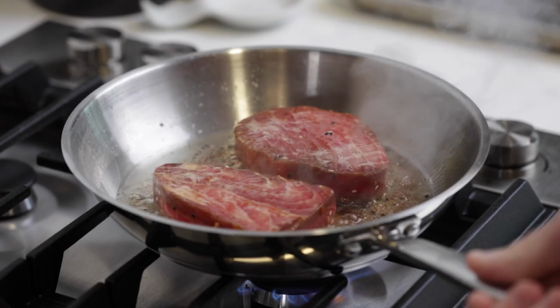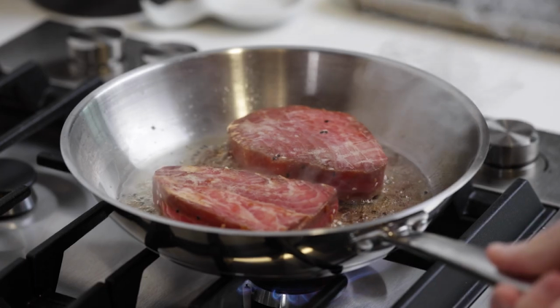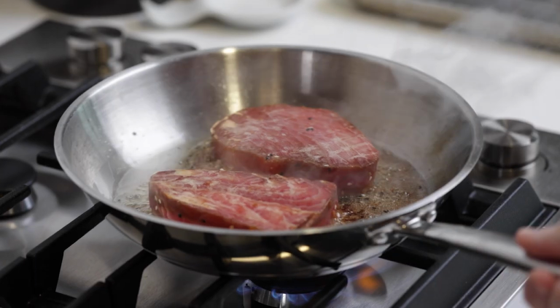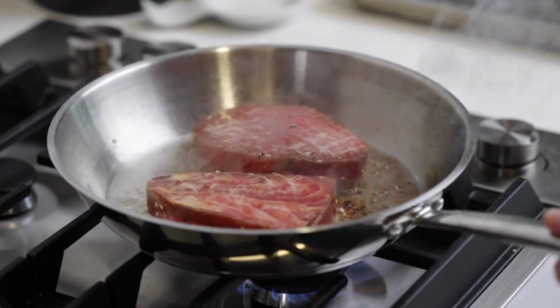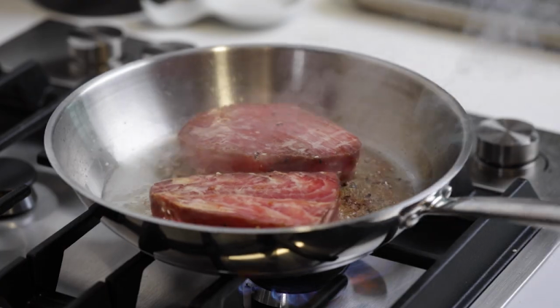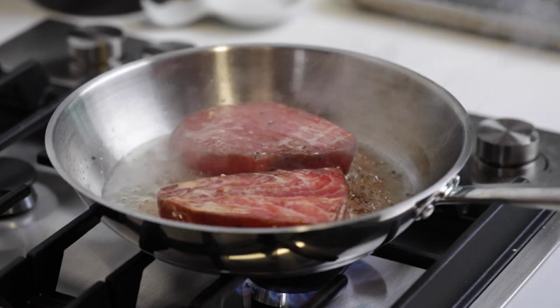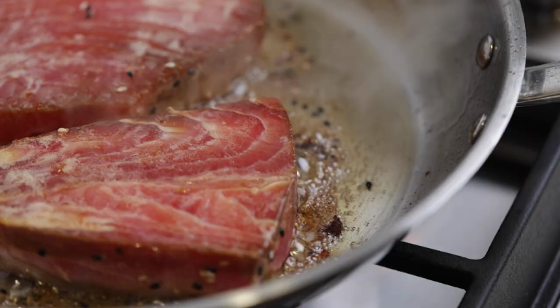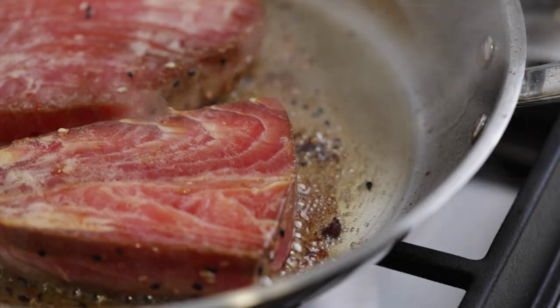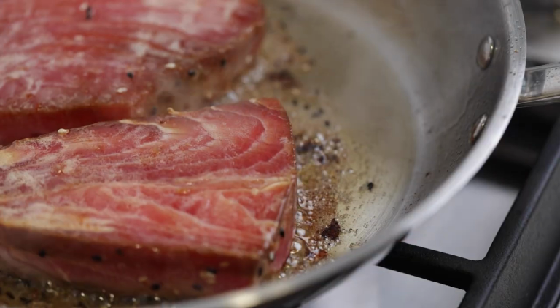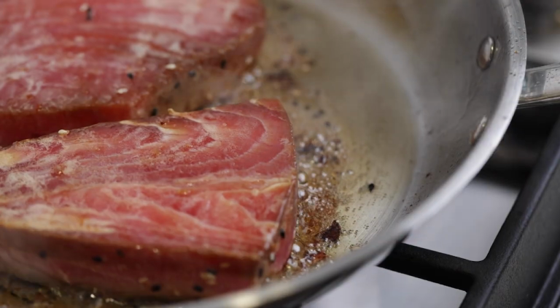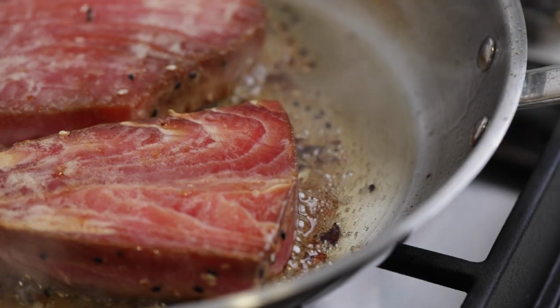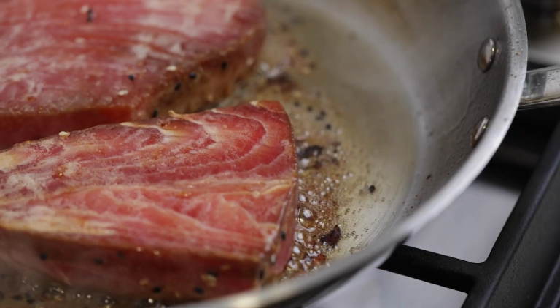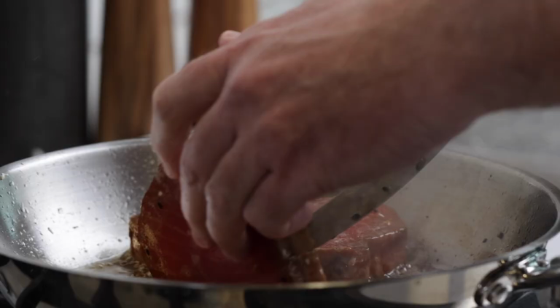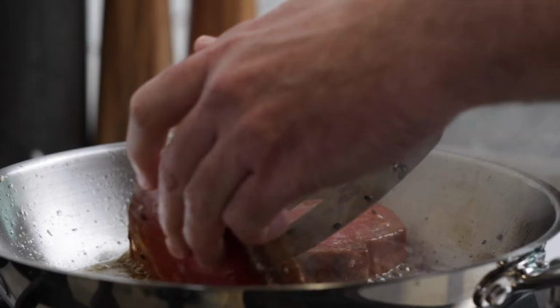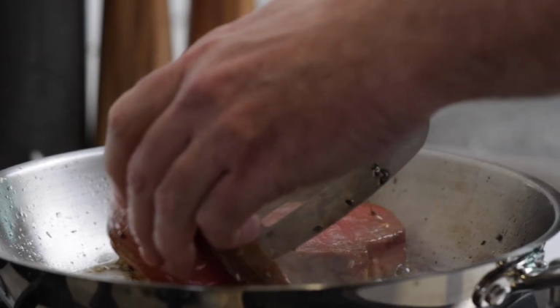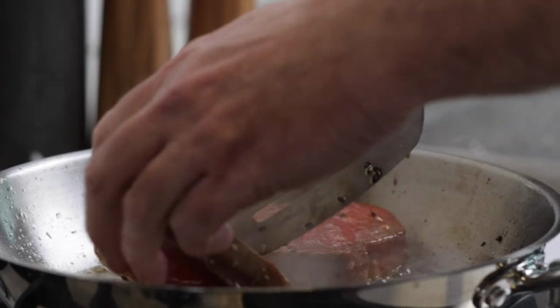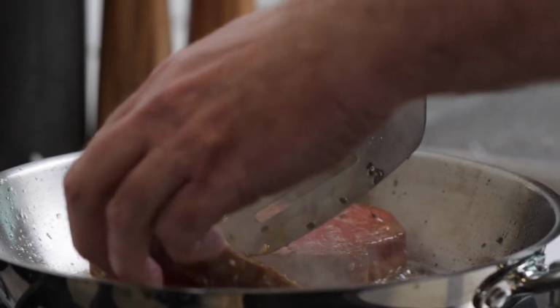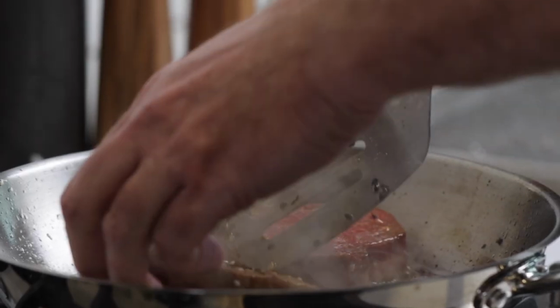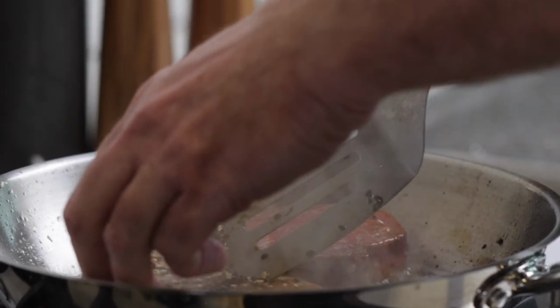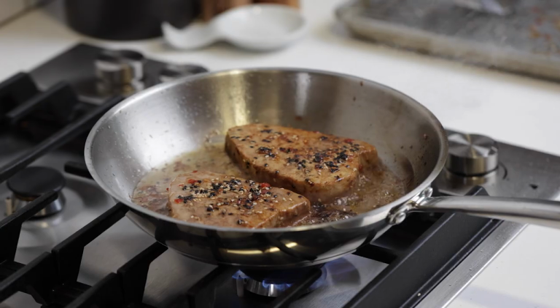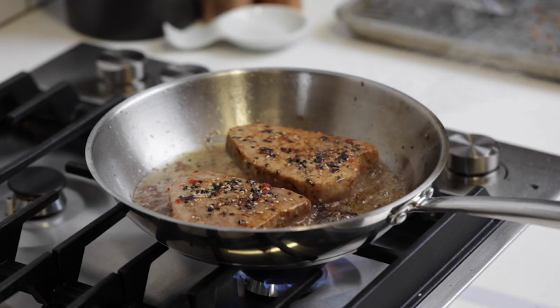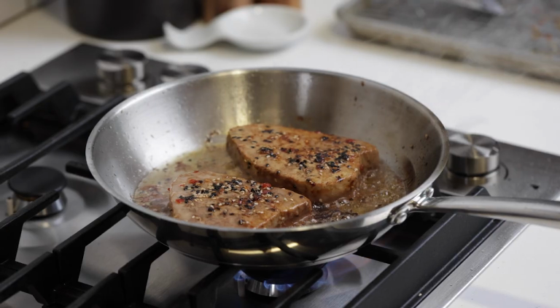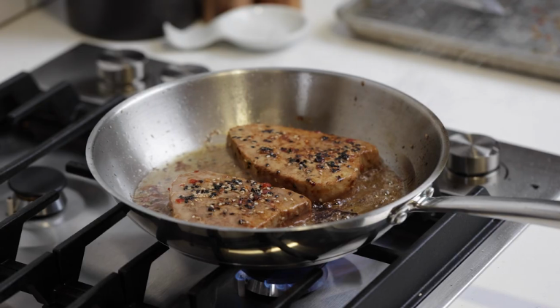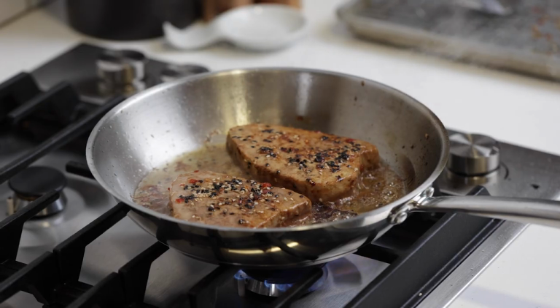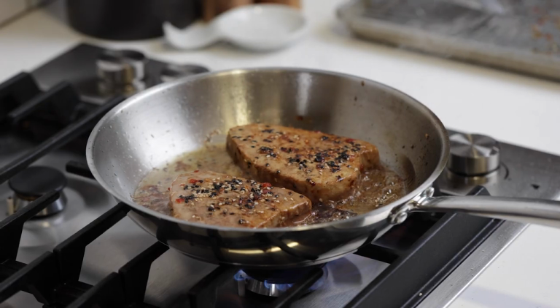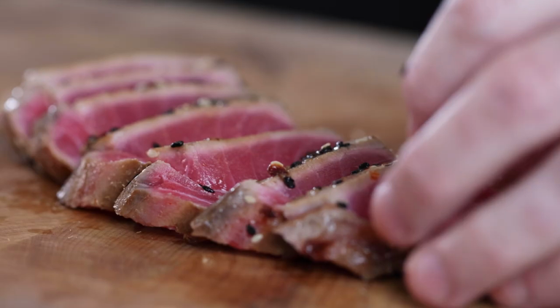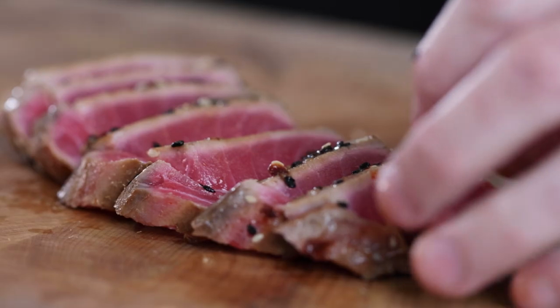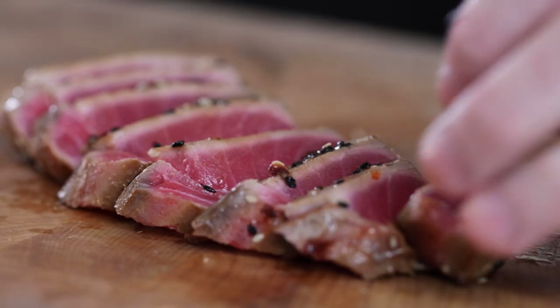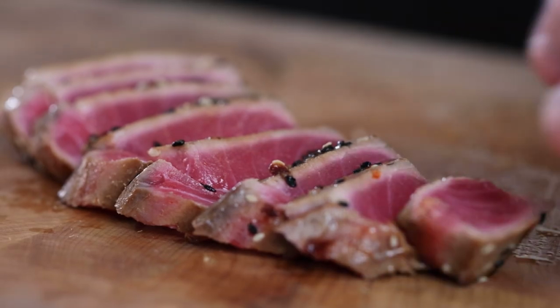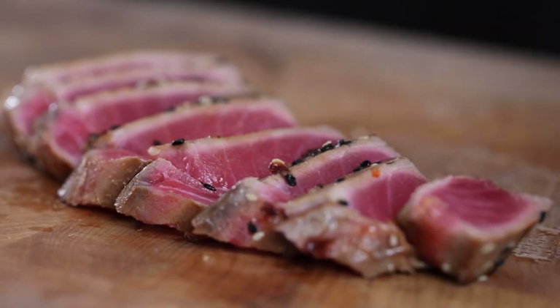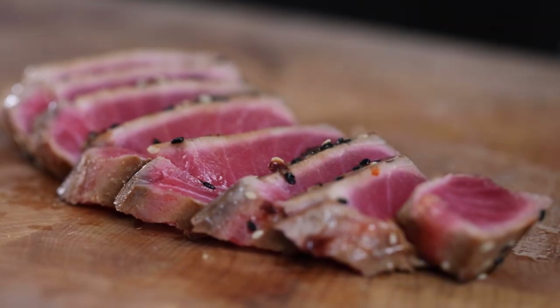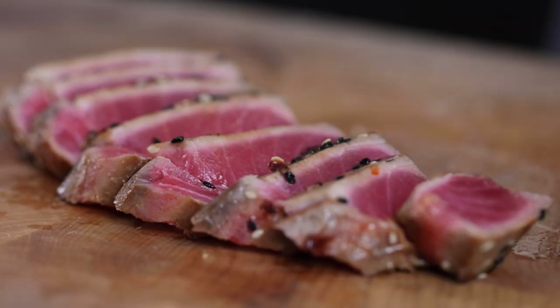Then we're going to pan-sear them to a rare or medium-rare doneness. Less than two minutes per side will do.